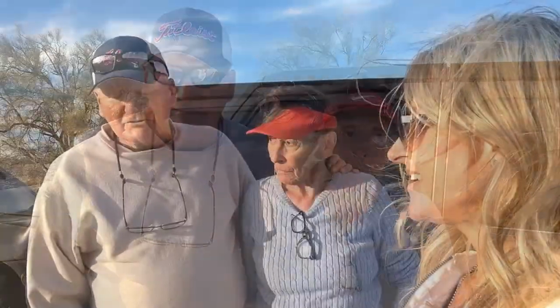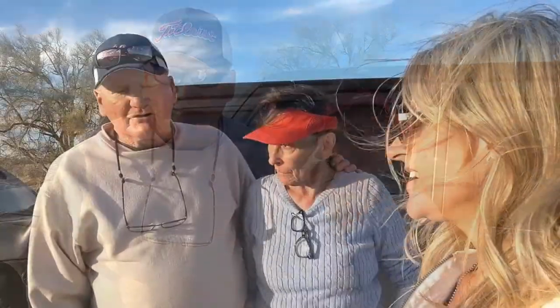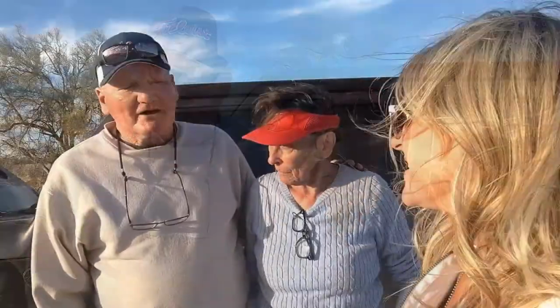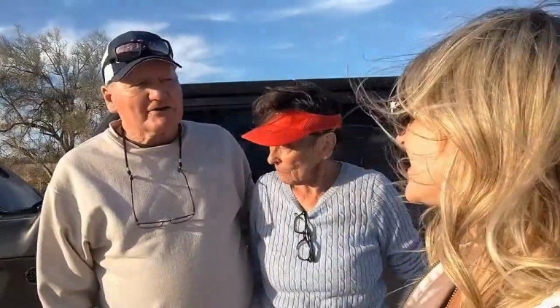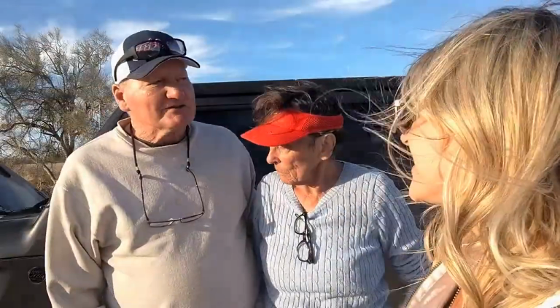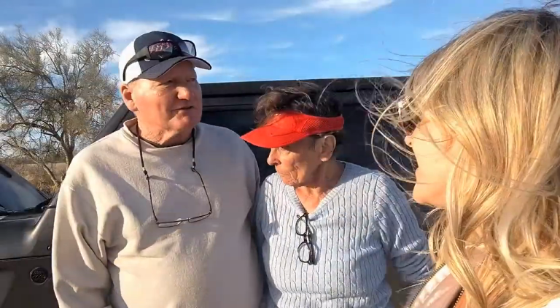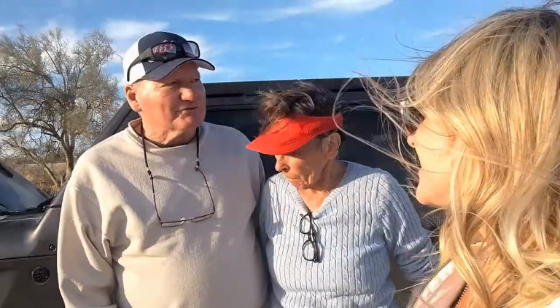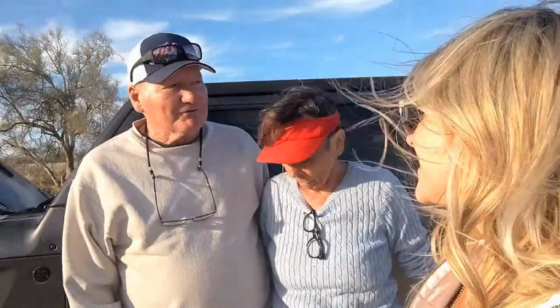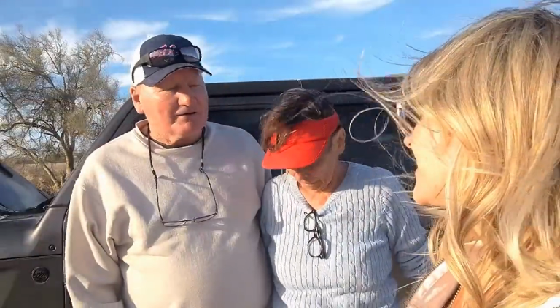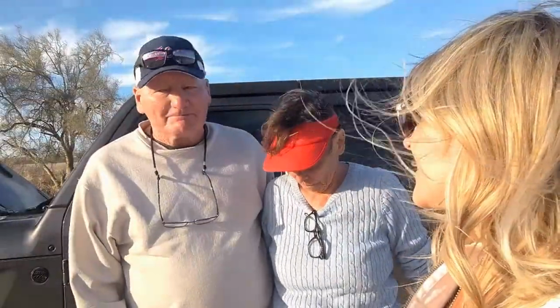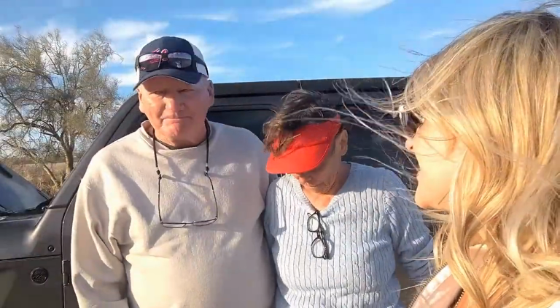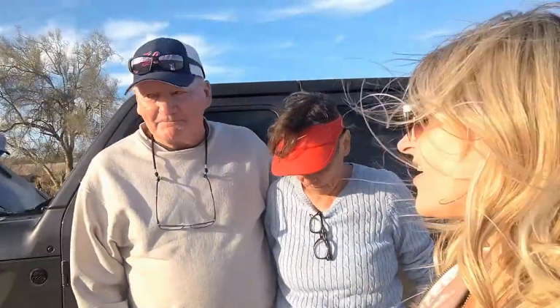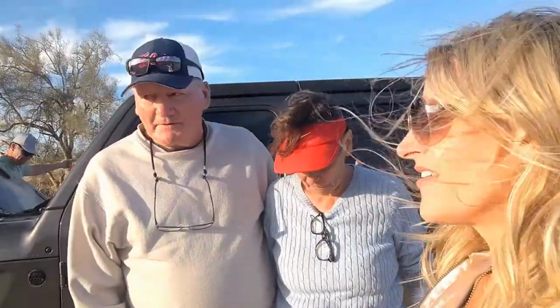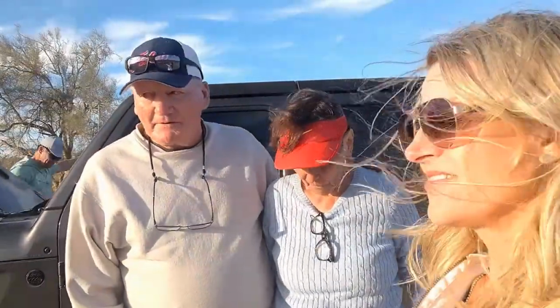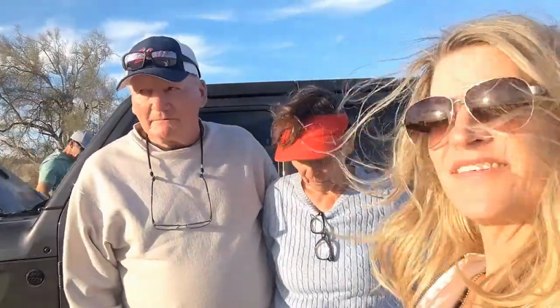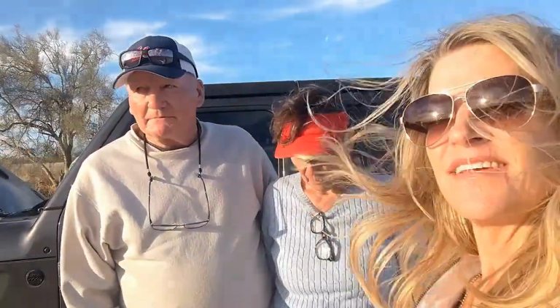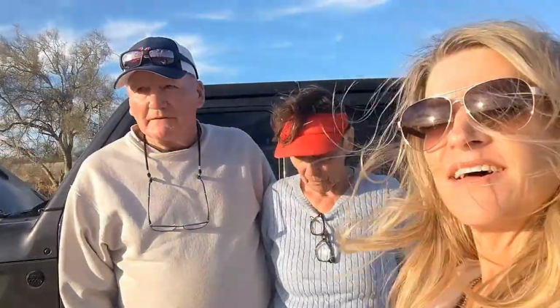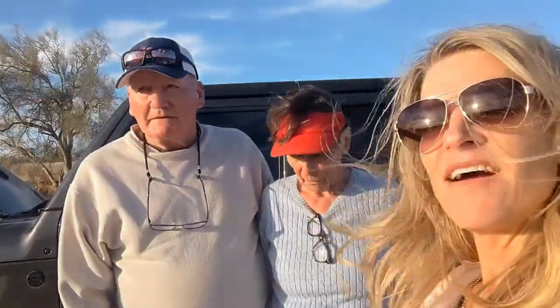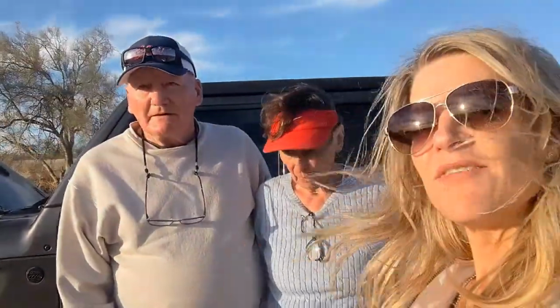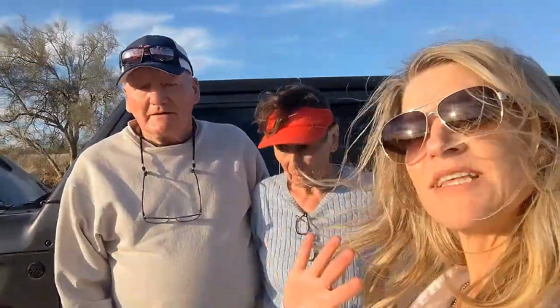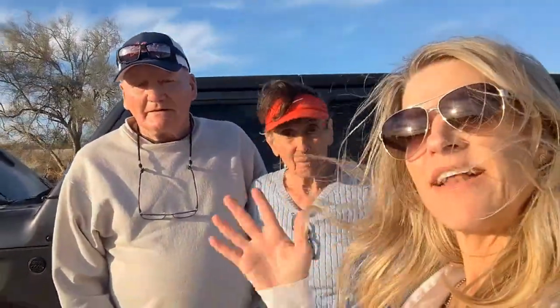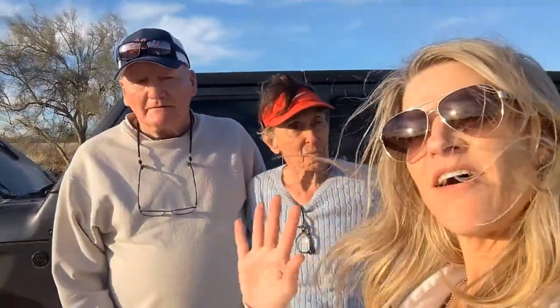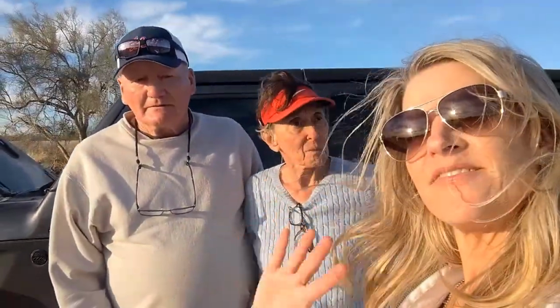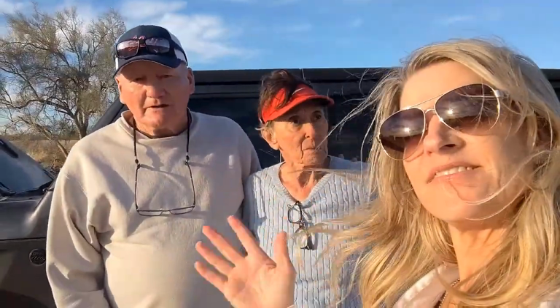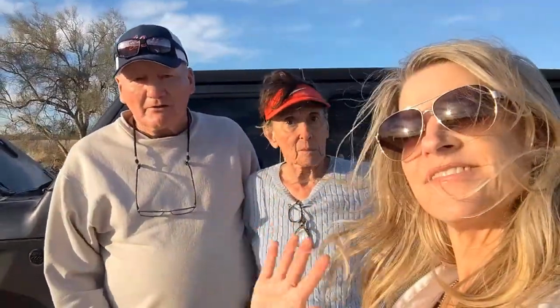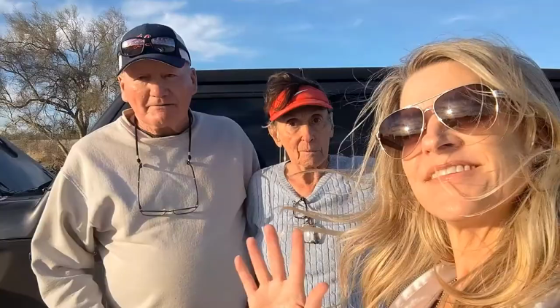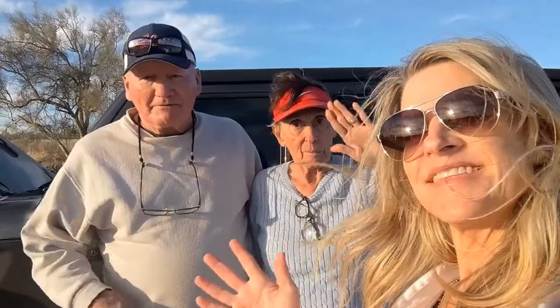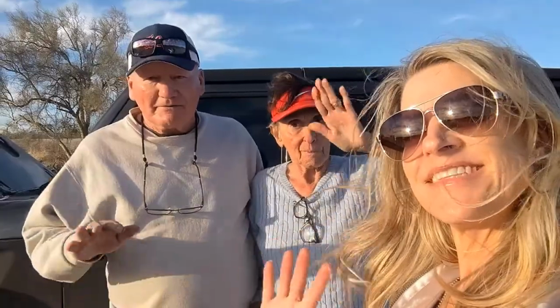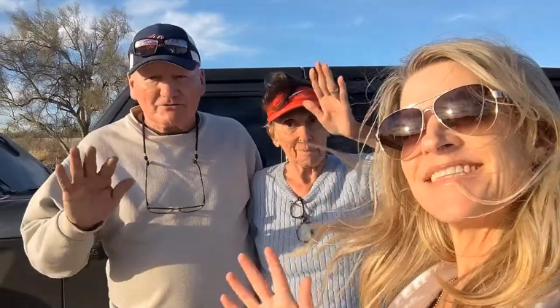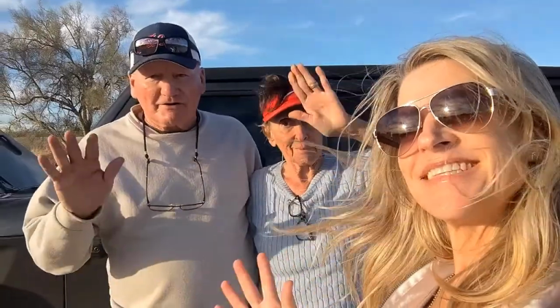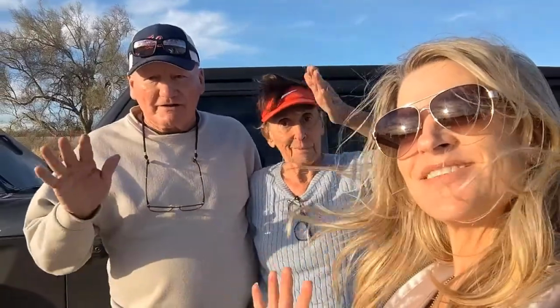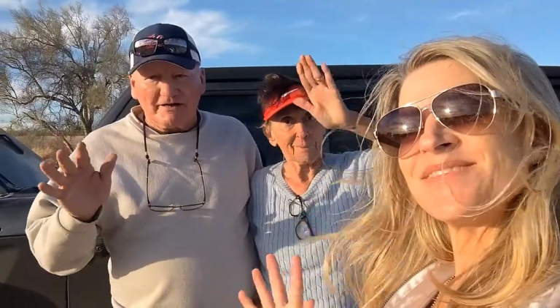You certainly aren't going to see those every day. Alright, well, sign off. Enjoyed it a lot. Thank you.